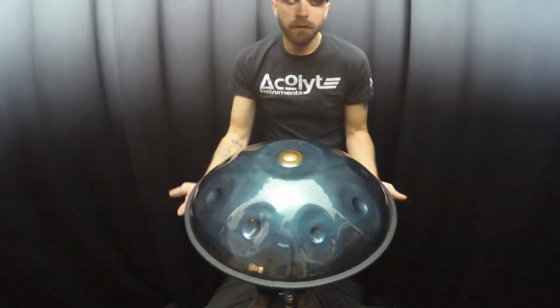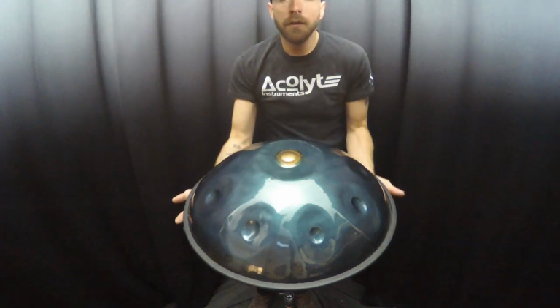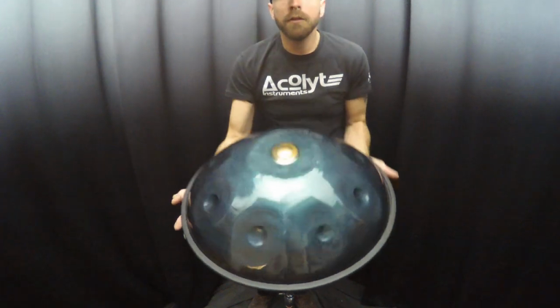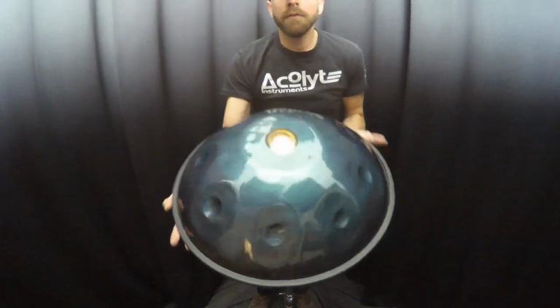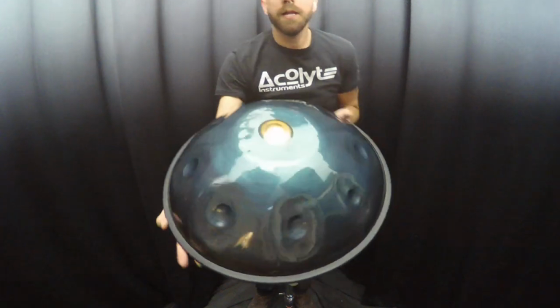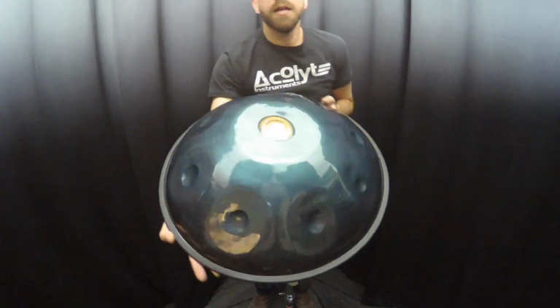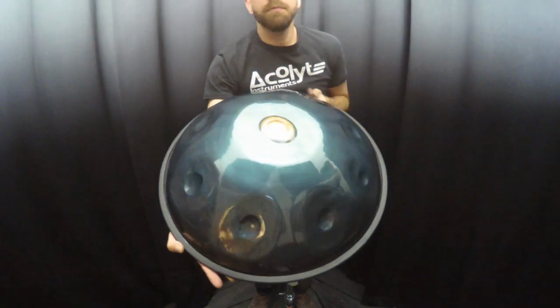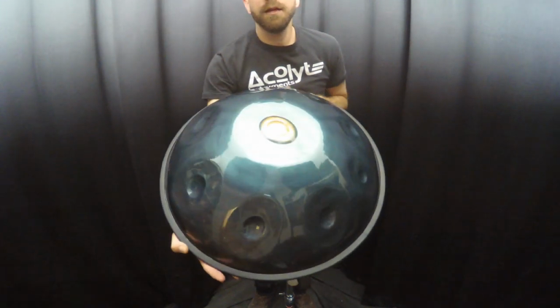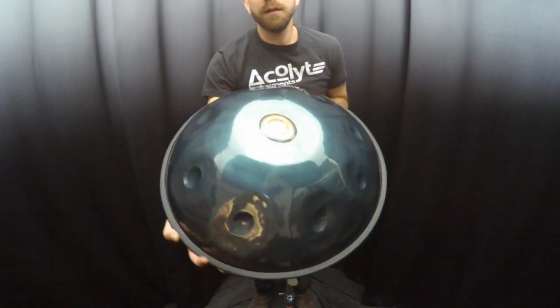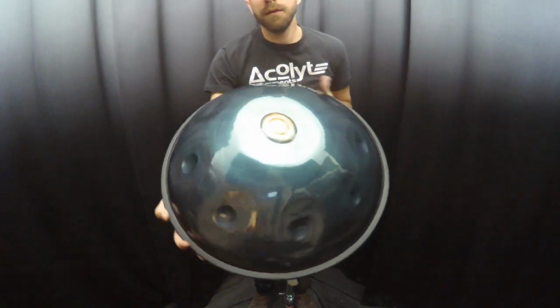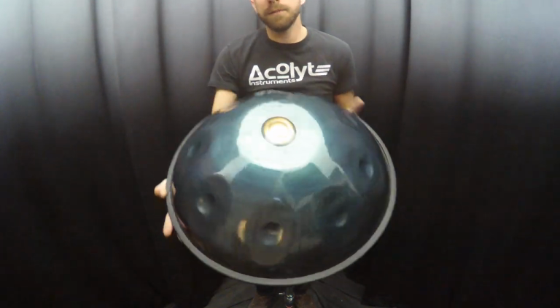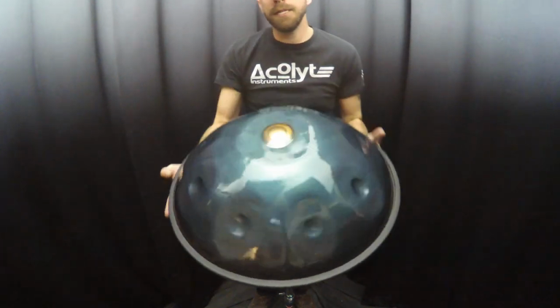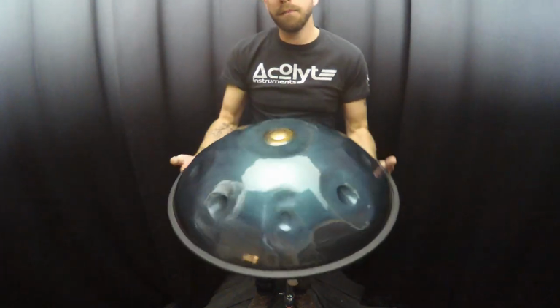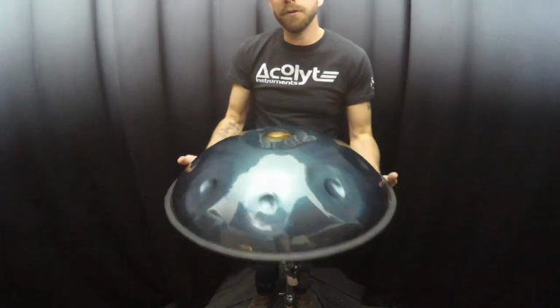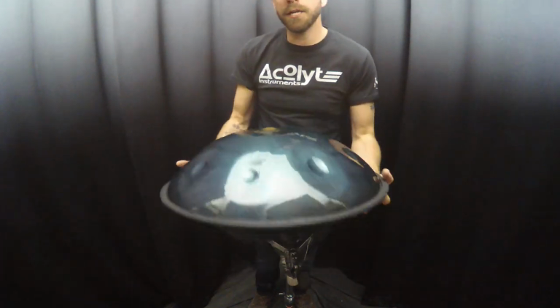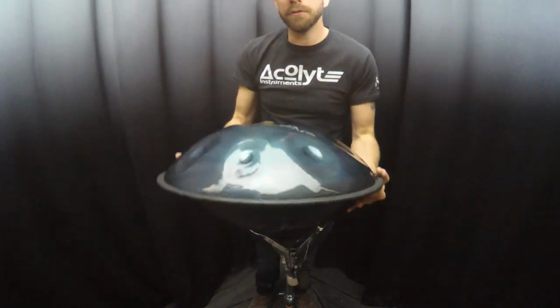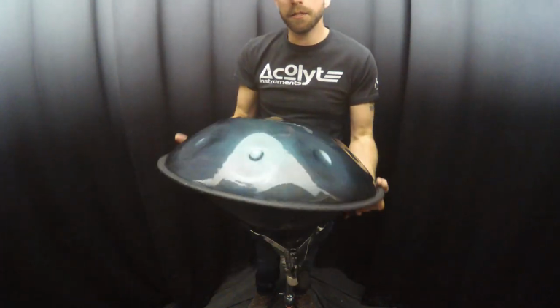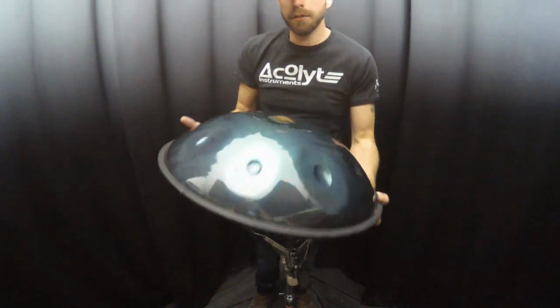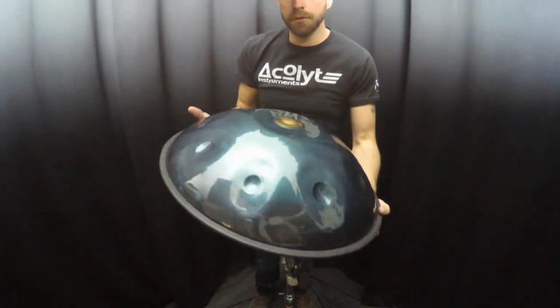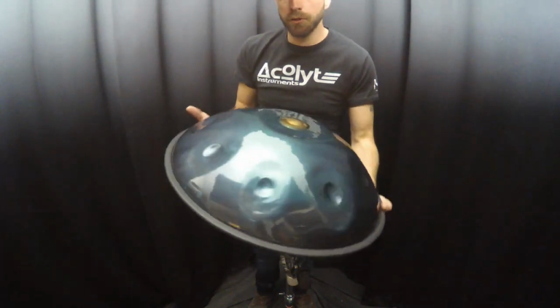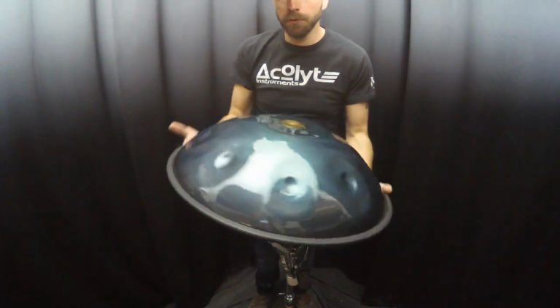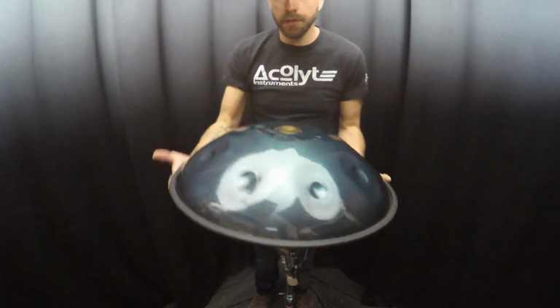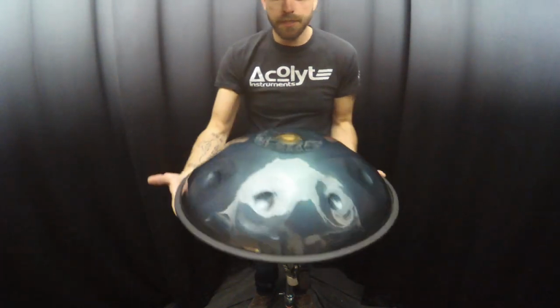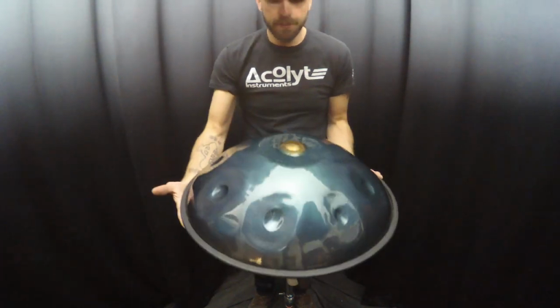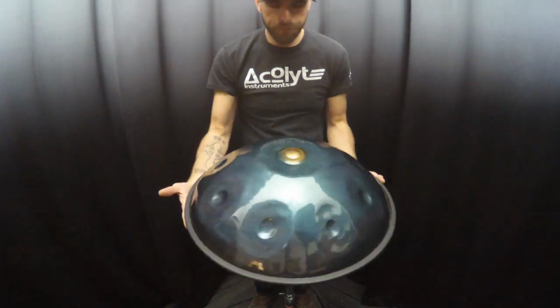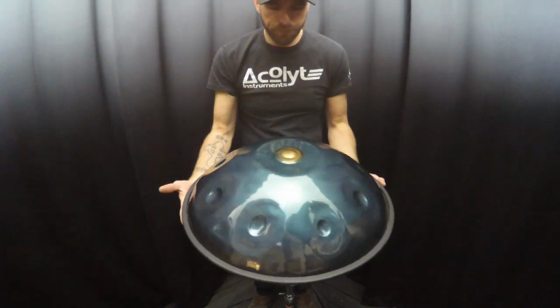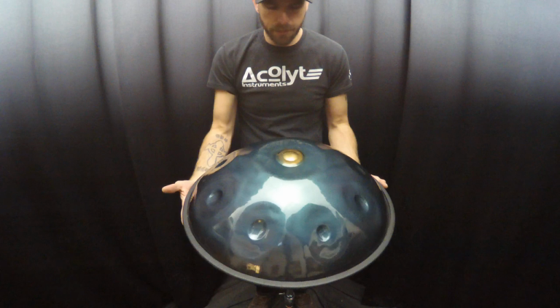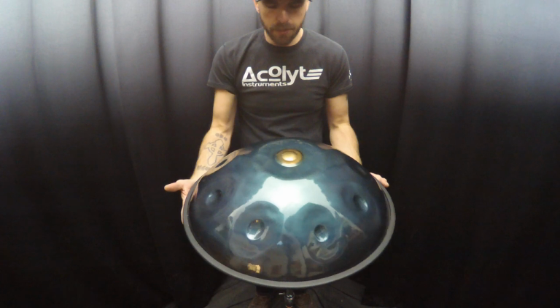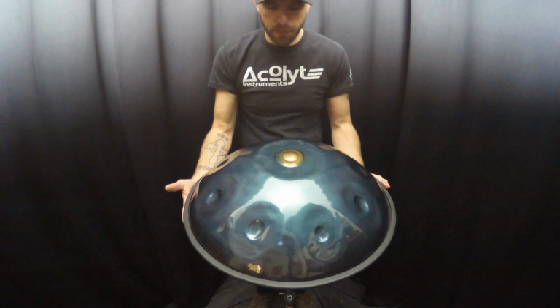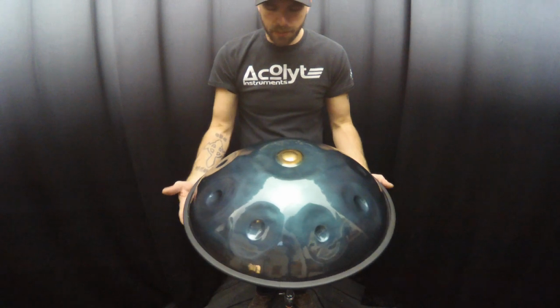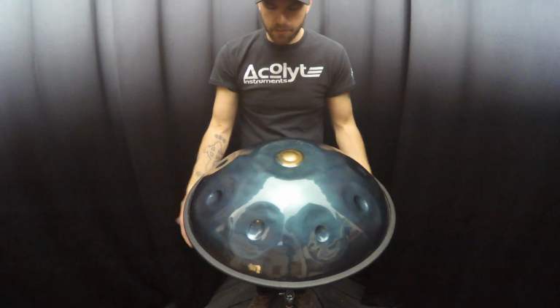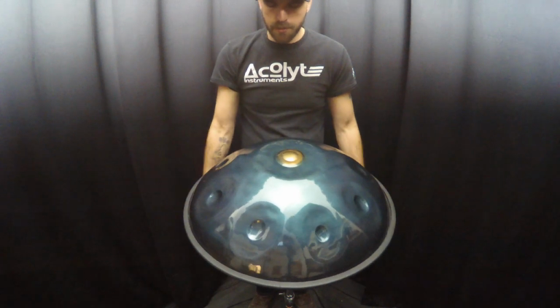Nirvana handpan, D minor Celtic, triple D, and PC steel.